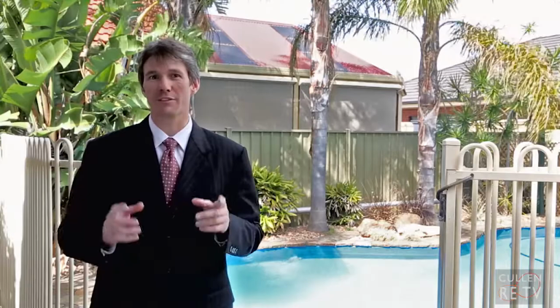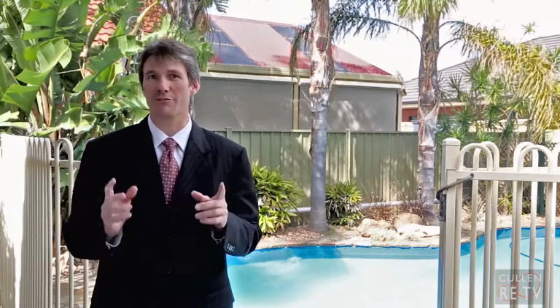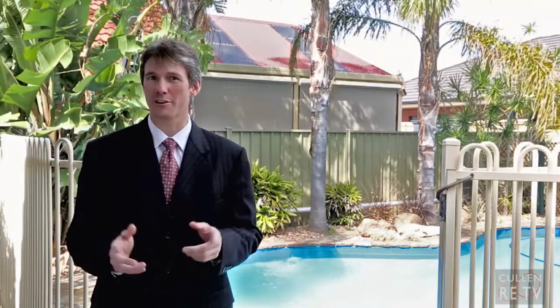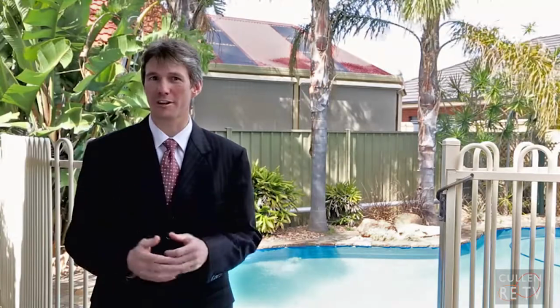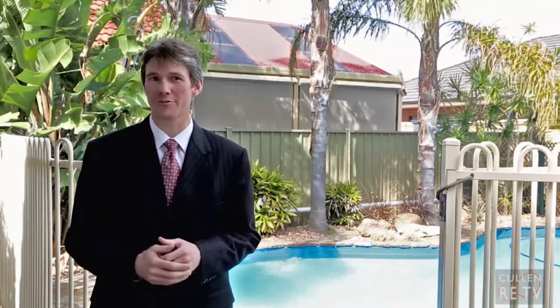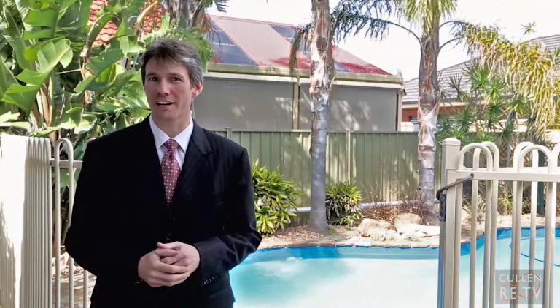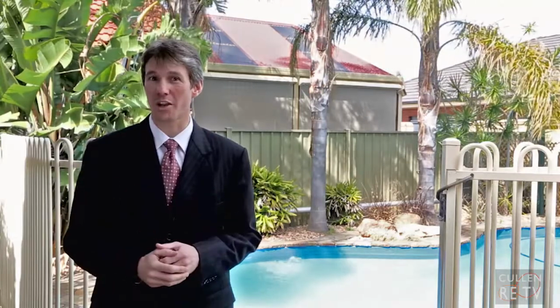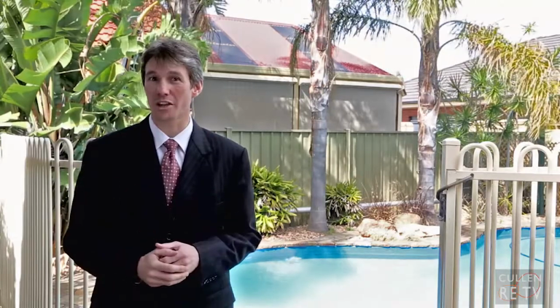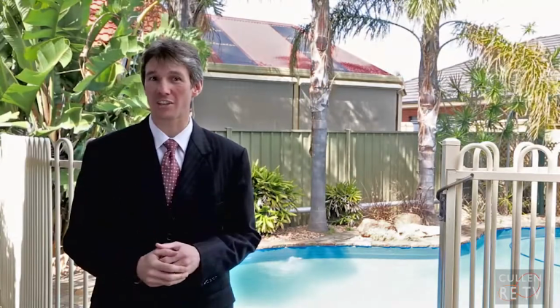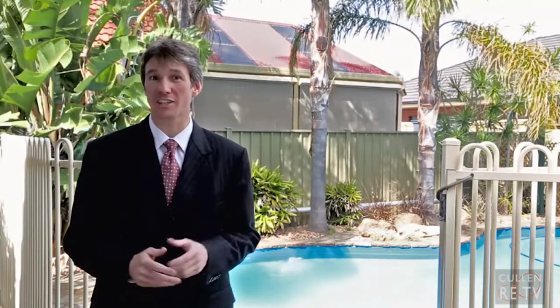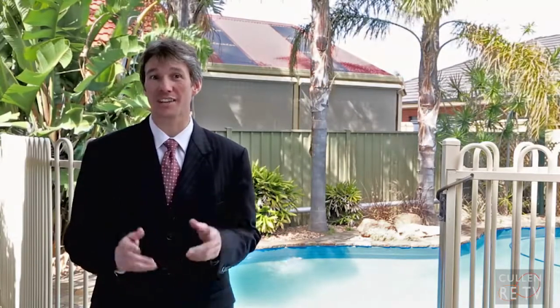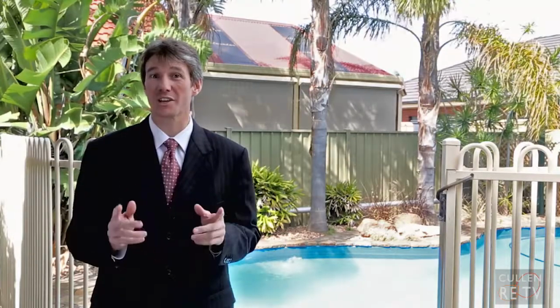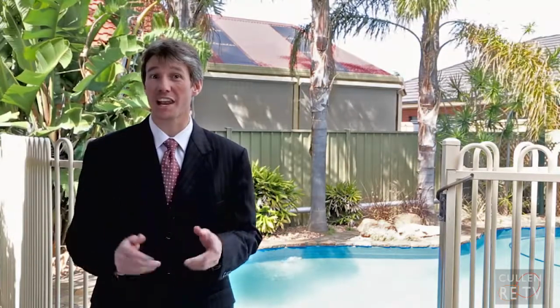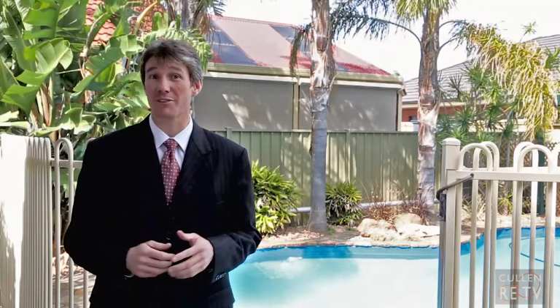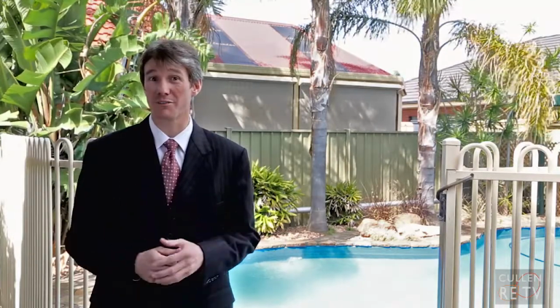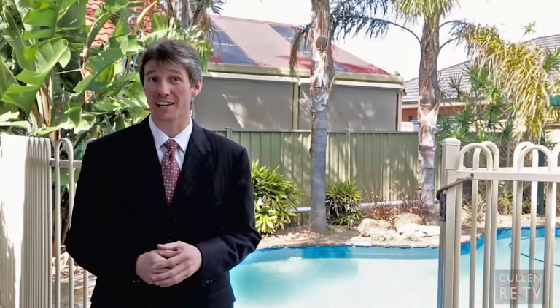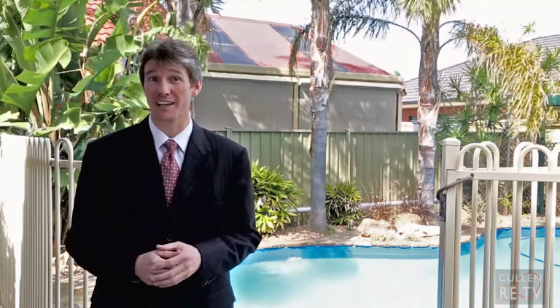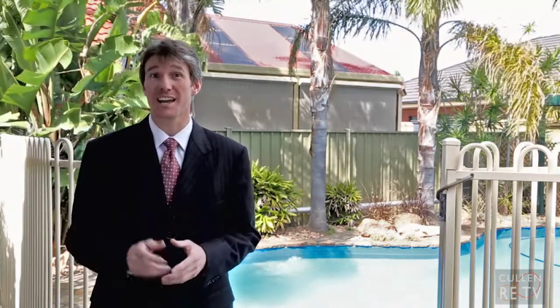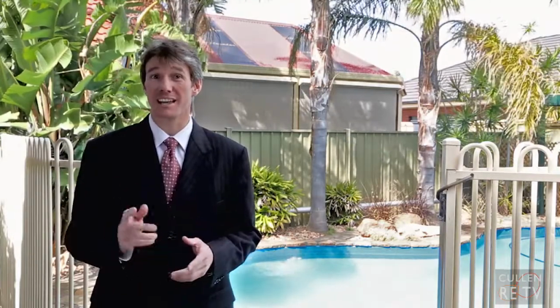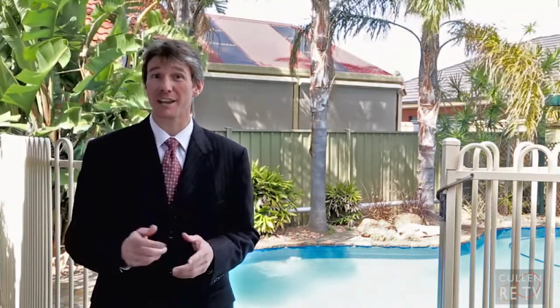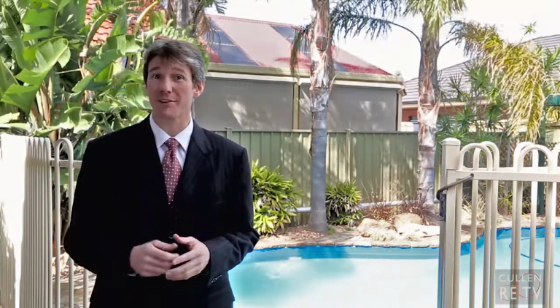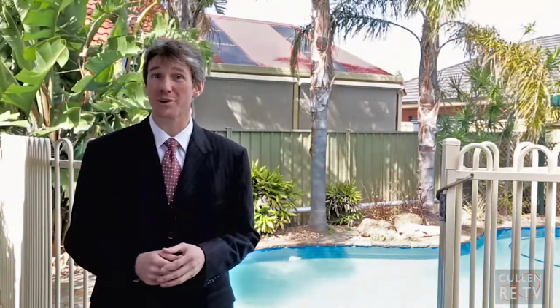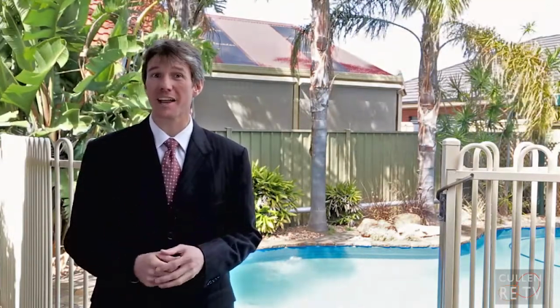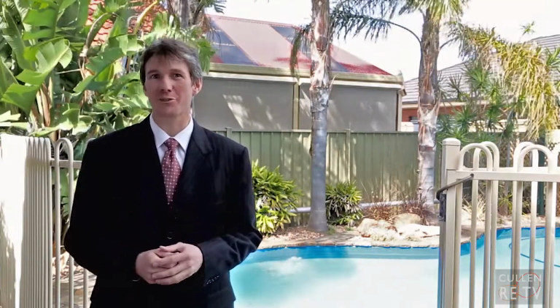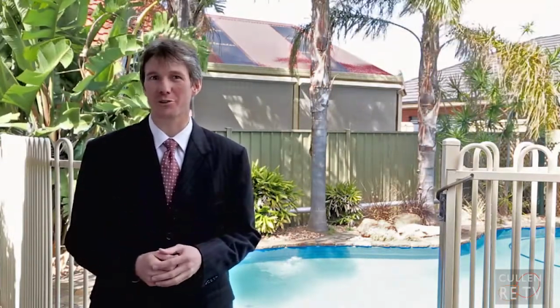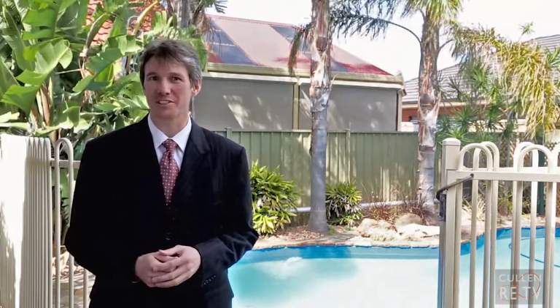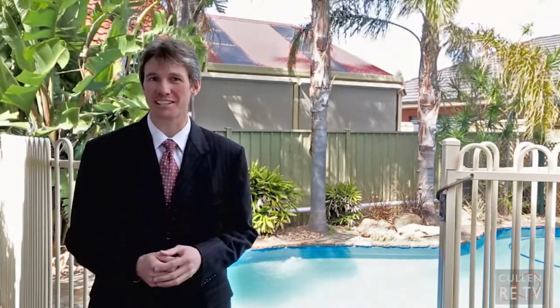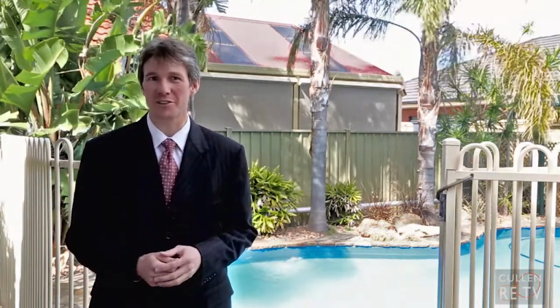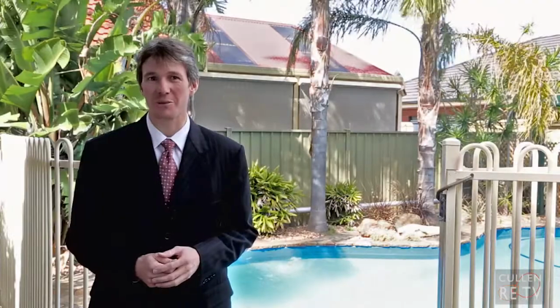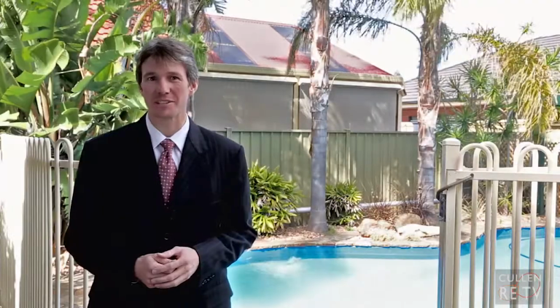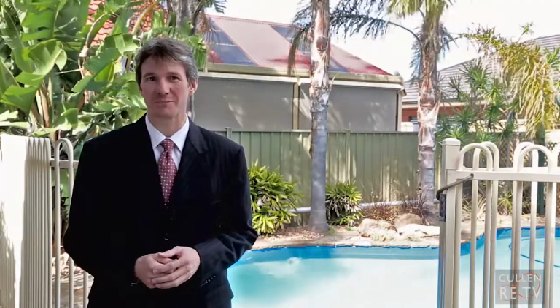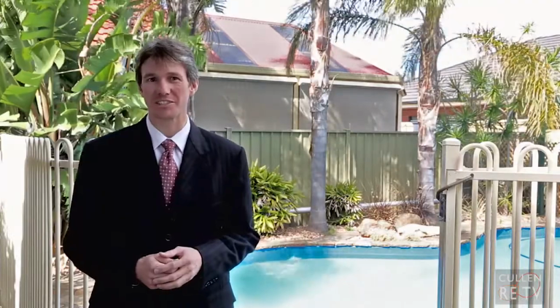Well, as you've just seen, this really is a very desirable home in a very convenient location, and you're going to love living here. Come and have a look — I look forward to seeing you at the opening inspections.